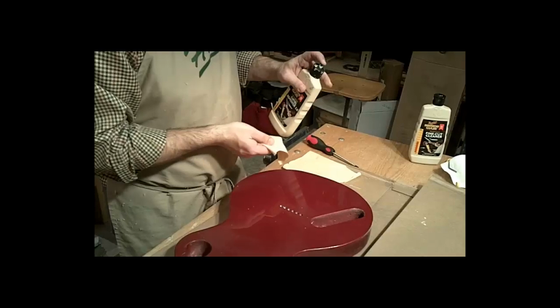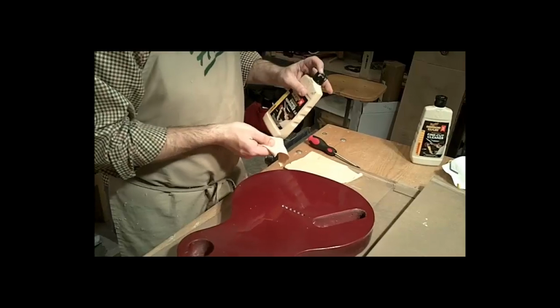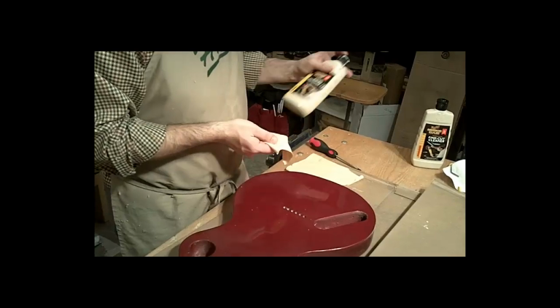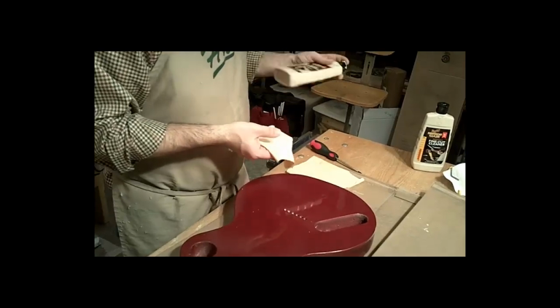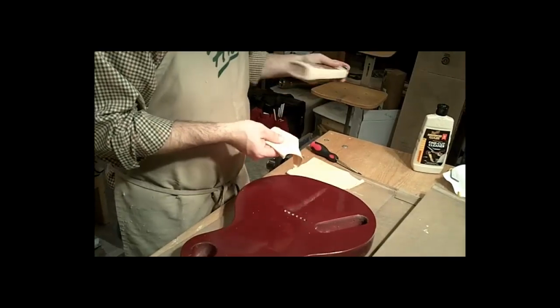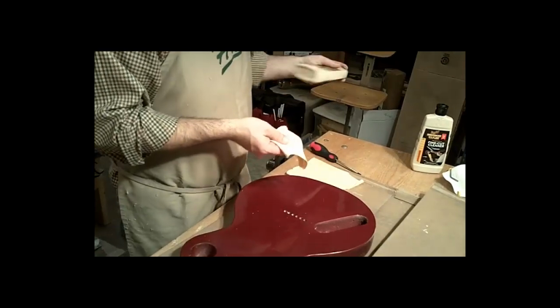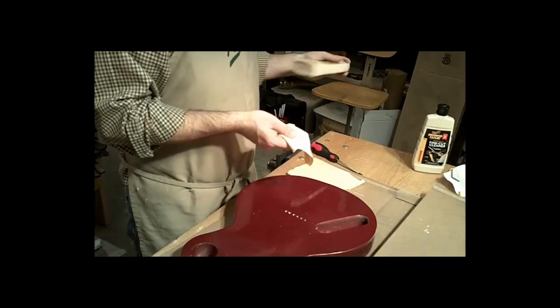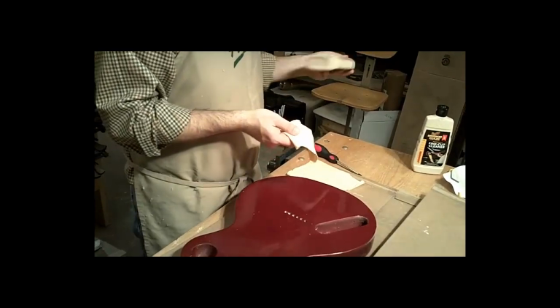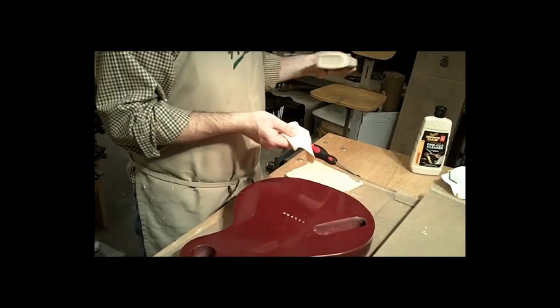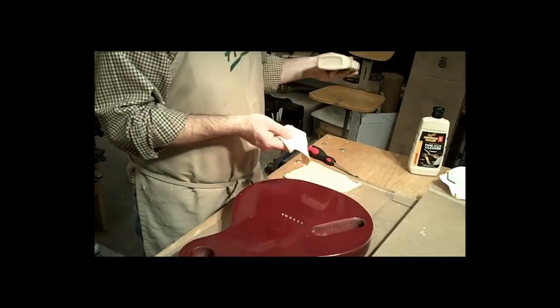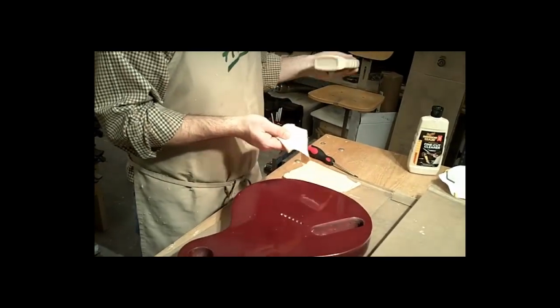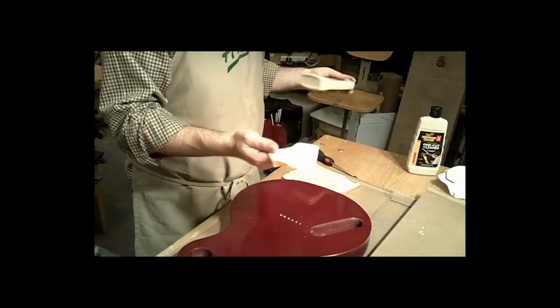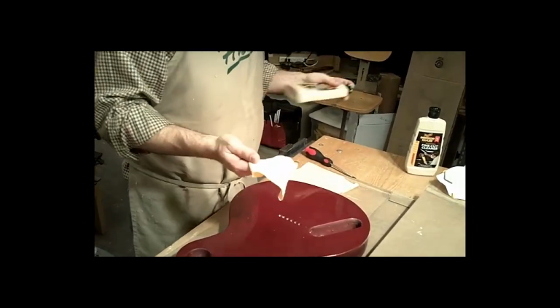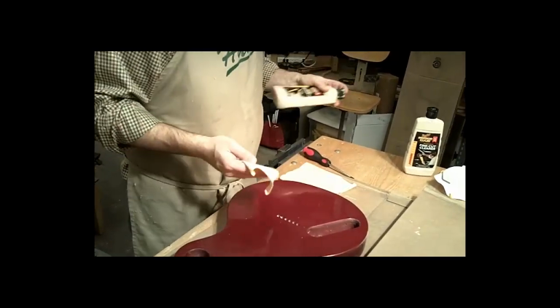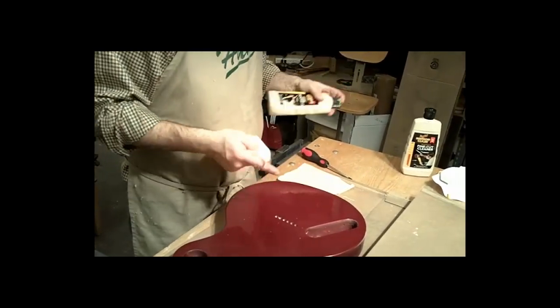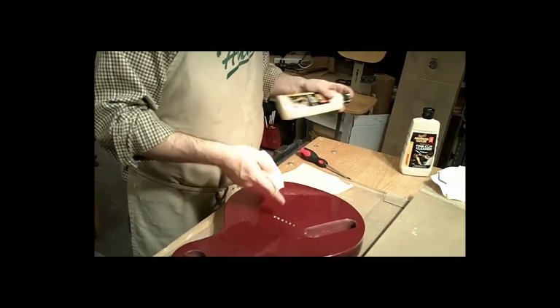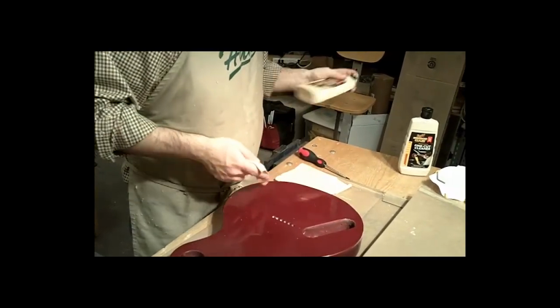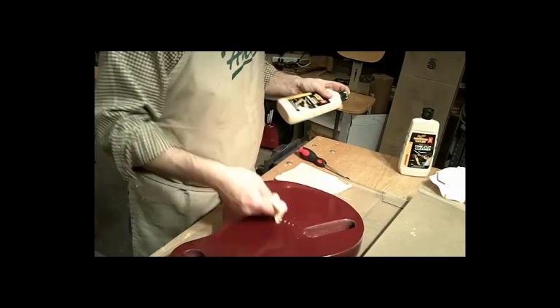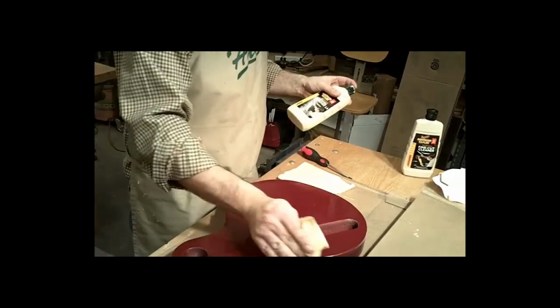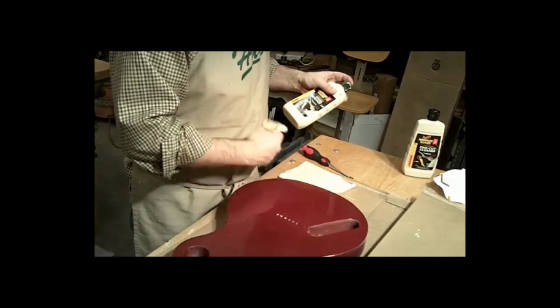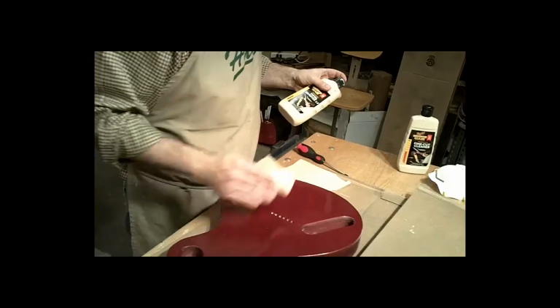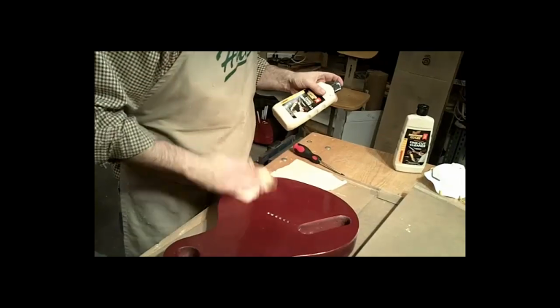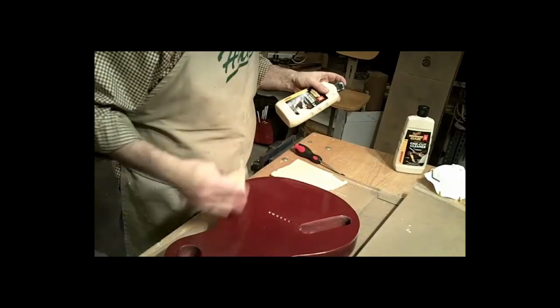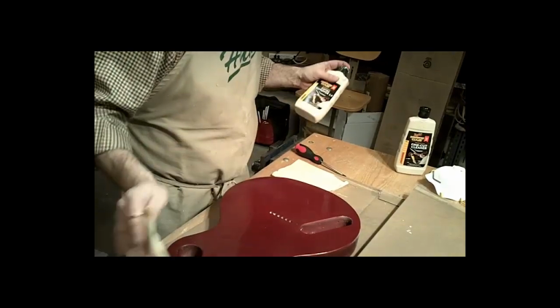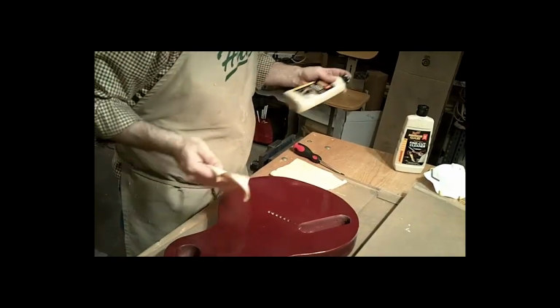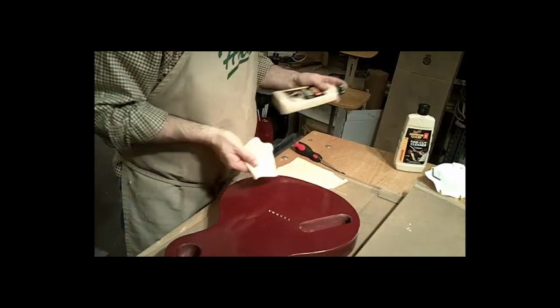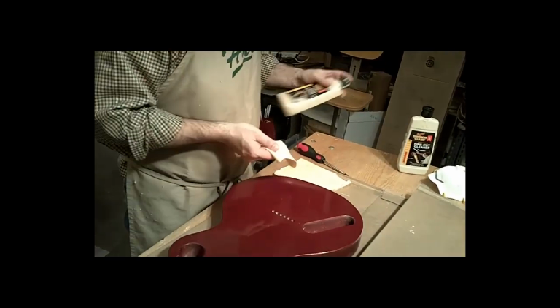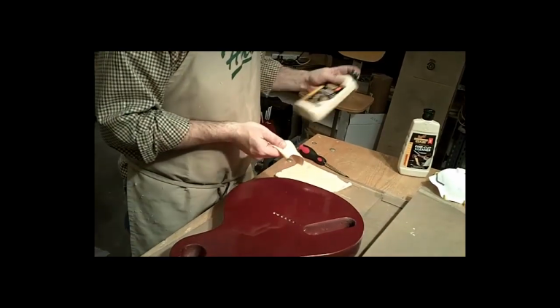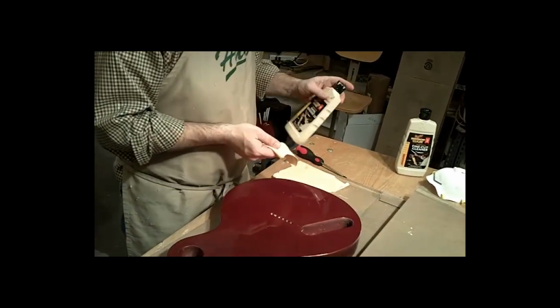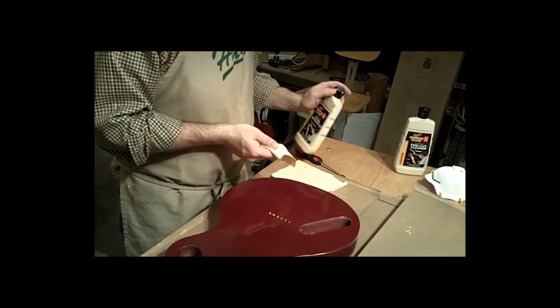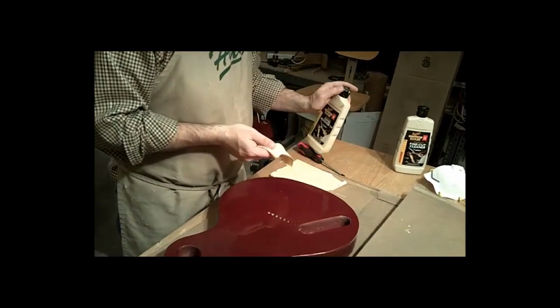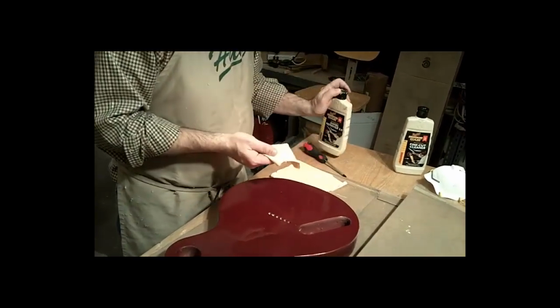Students, plan to bring in one or two old t-shirts to cut up into small squares like this to use on your guitar. Don't expect other people to provide this for you.